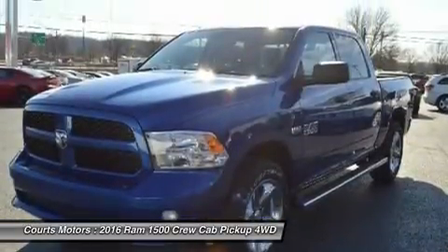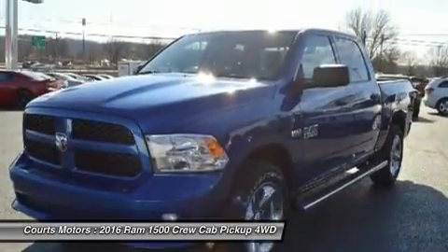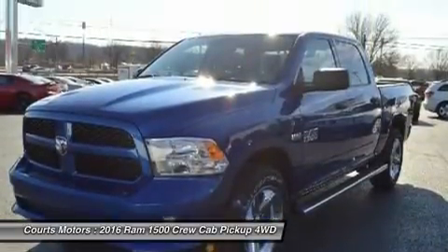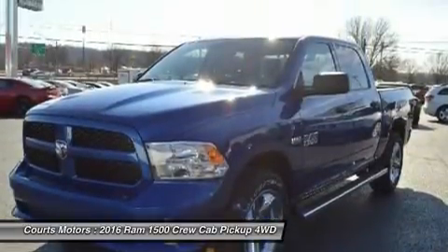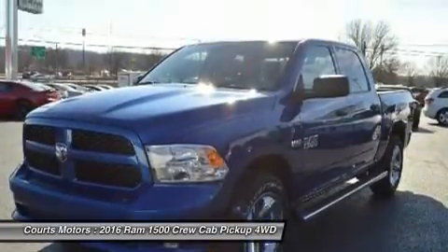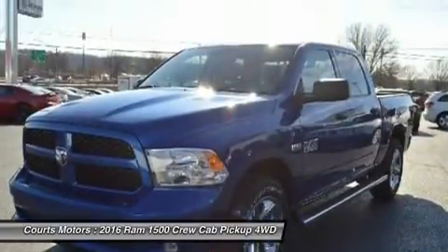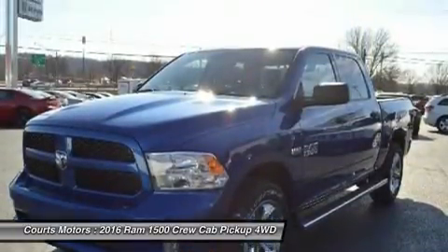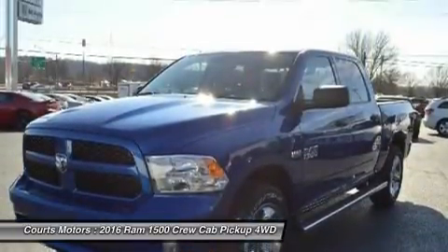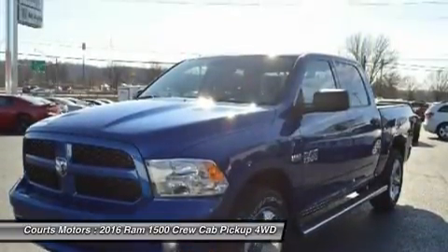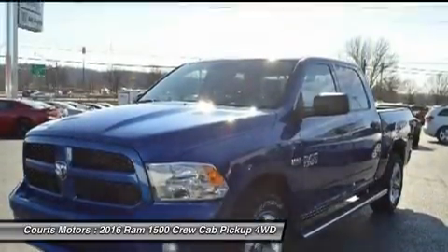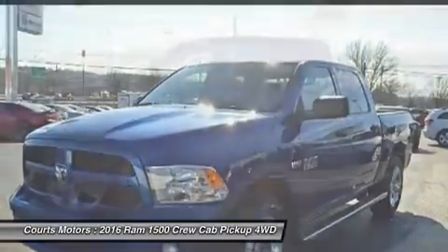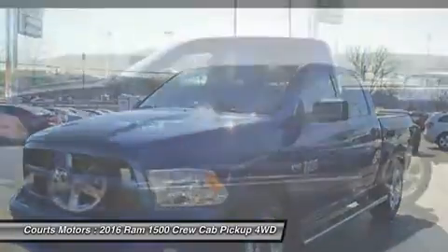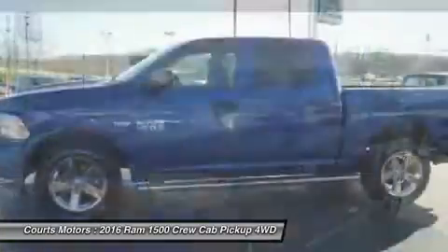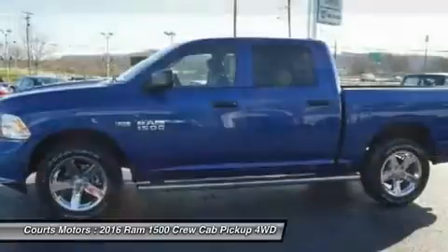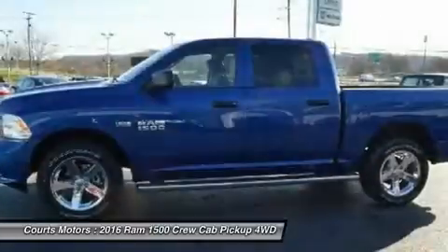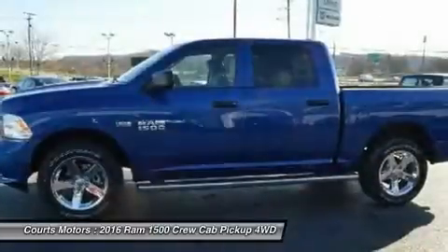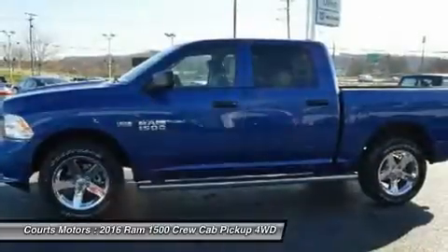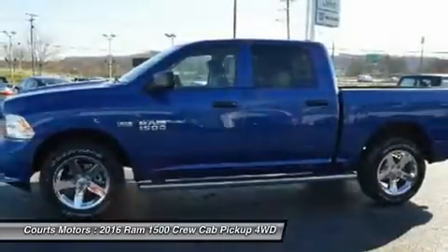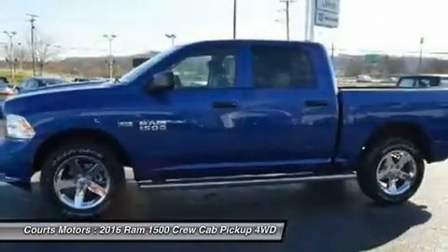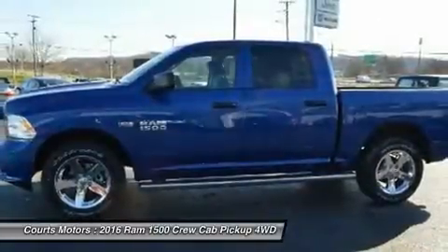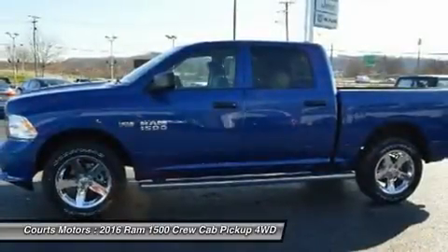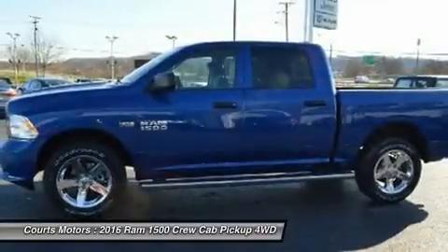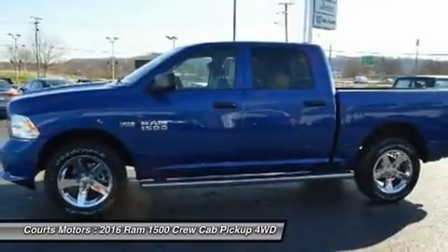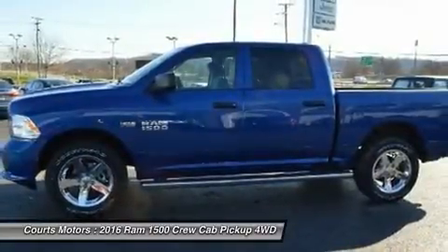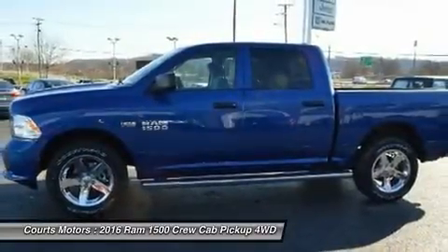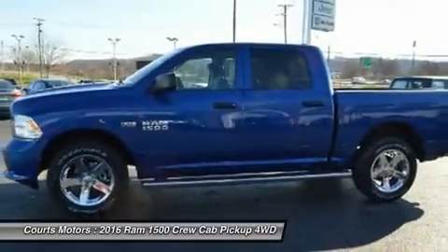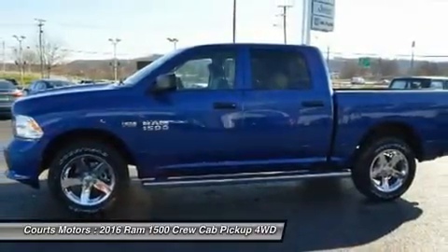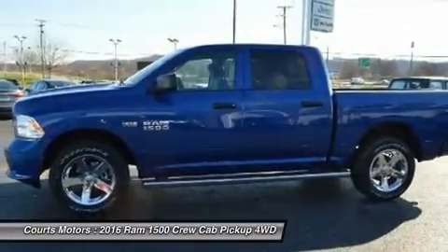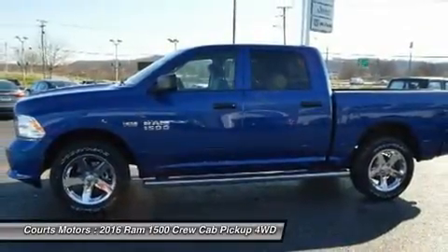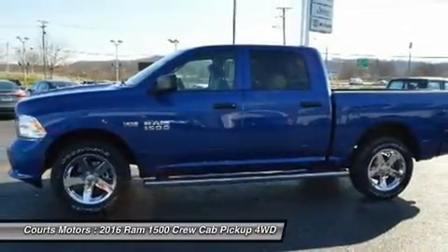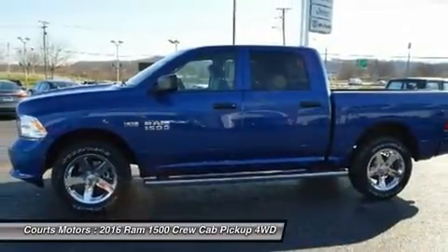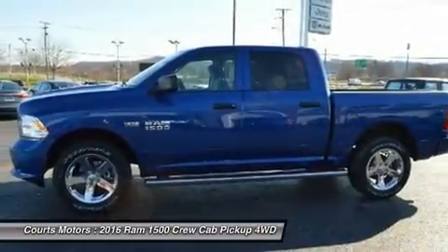With new fabrics and leather trim choices for seats, the interior of the RAM 1500 feels as good as it looks. From the displays to the stitching, it's the most sophisticated RAM truck experience yet.